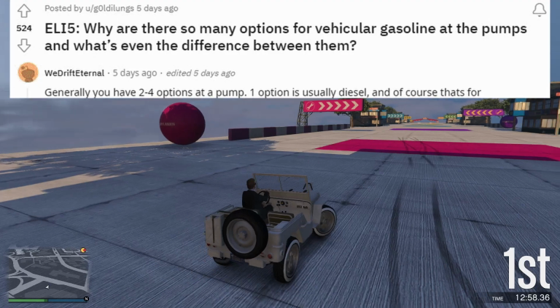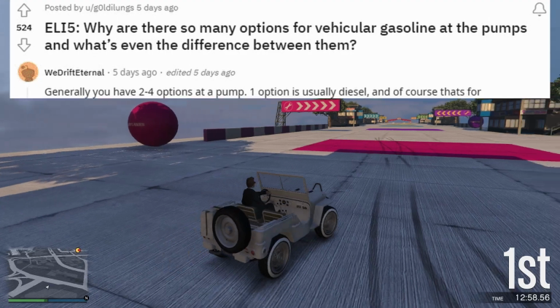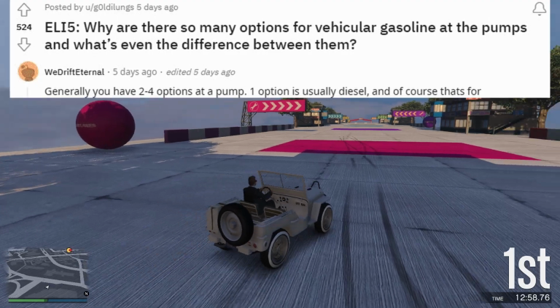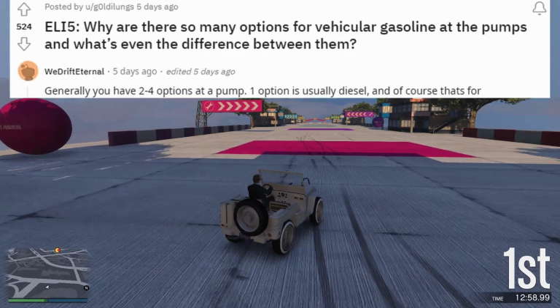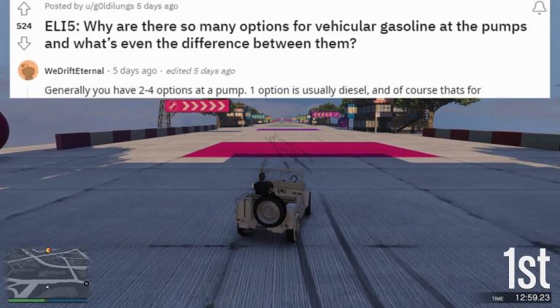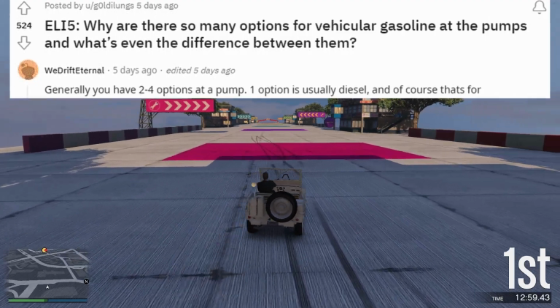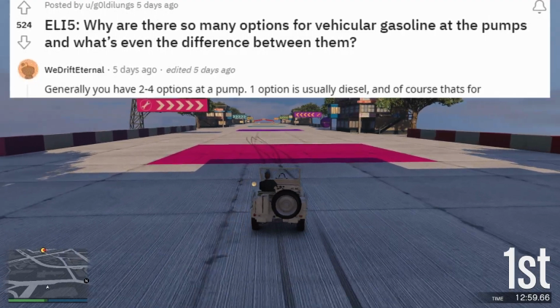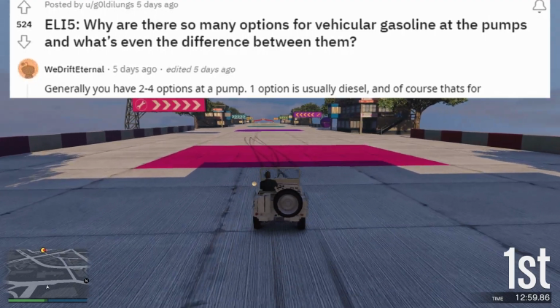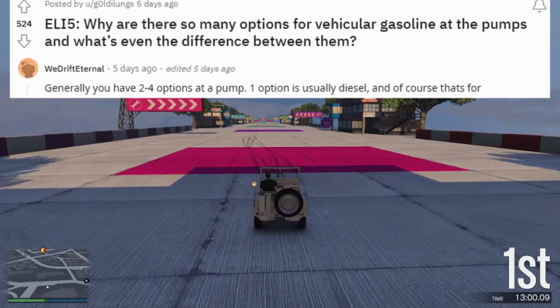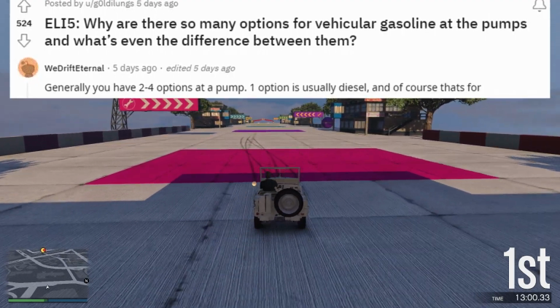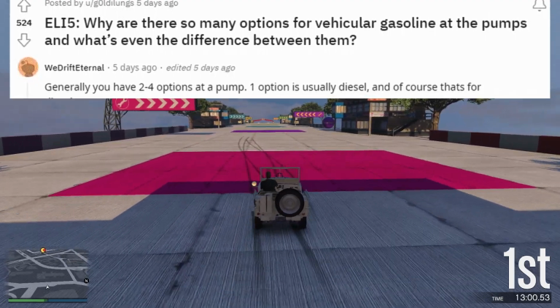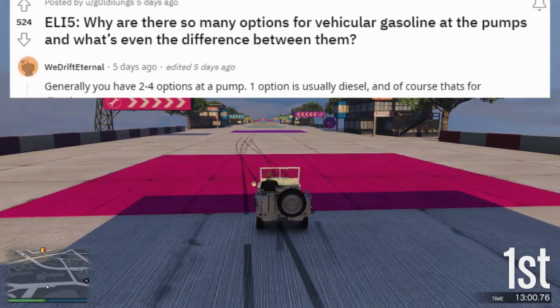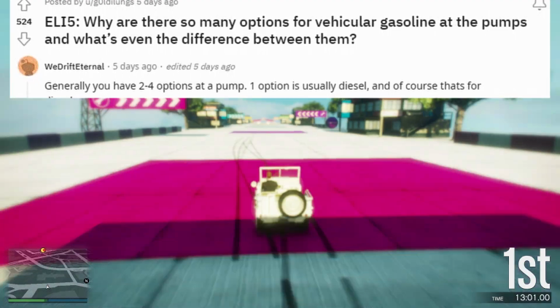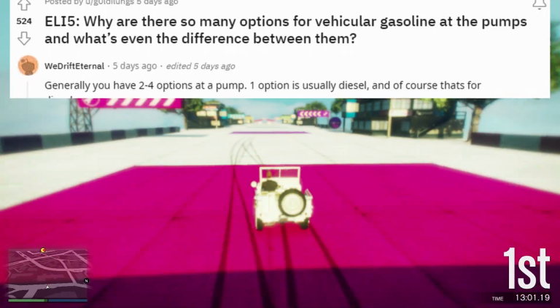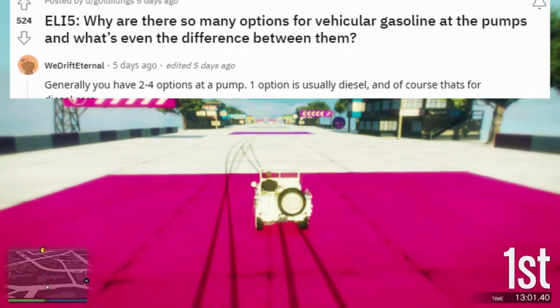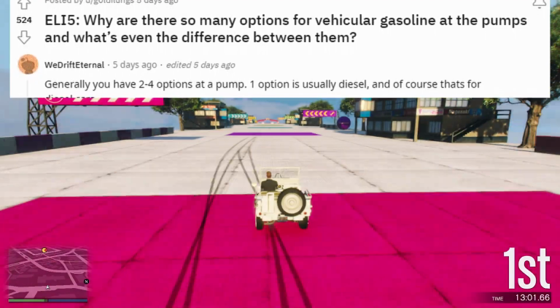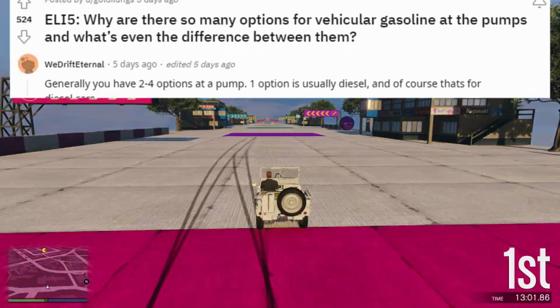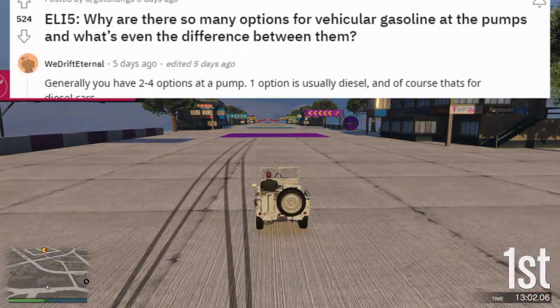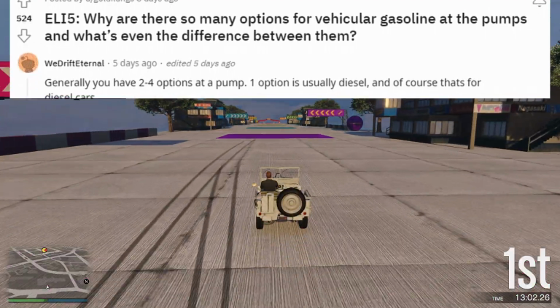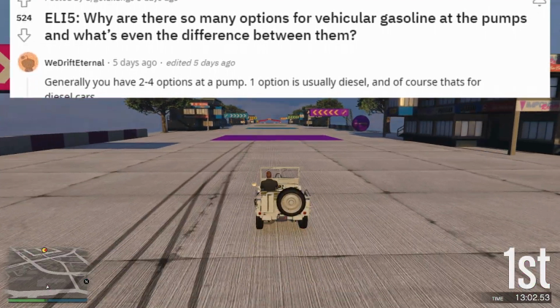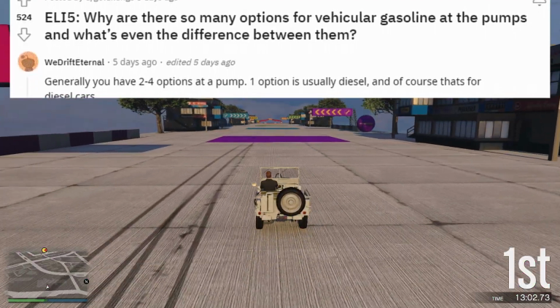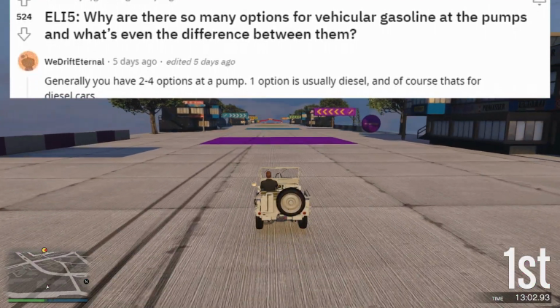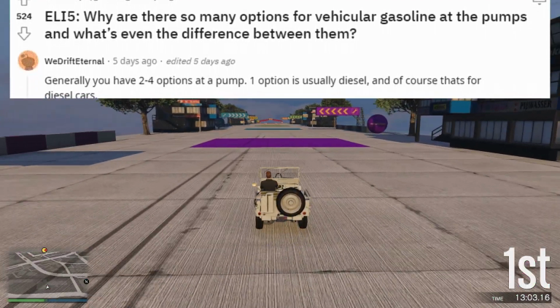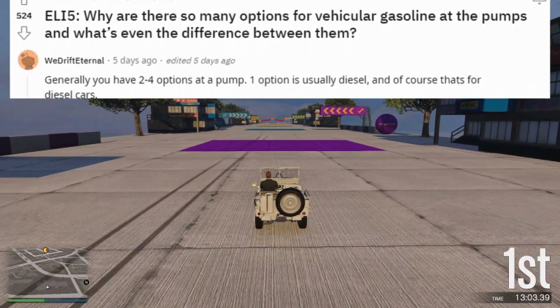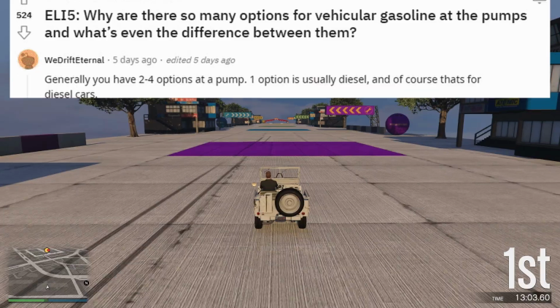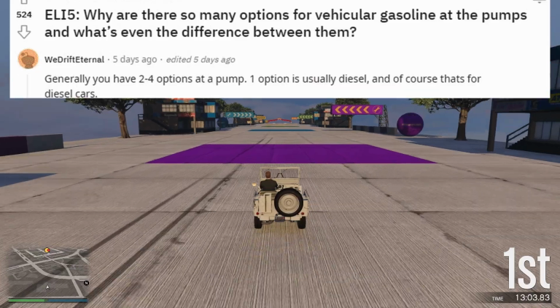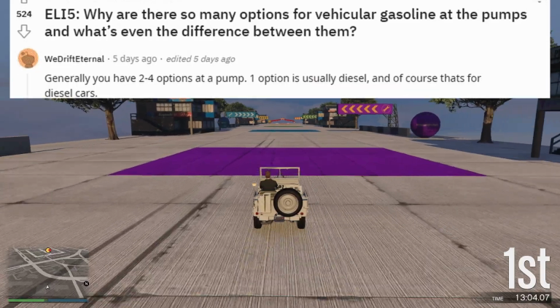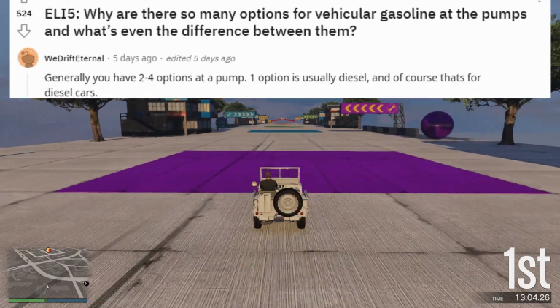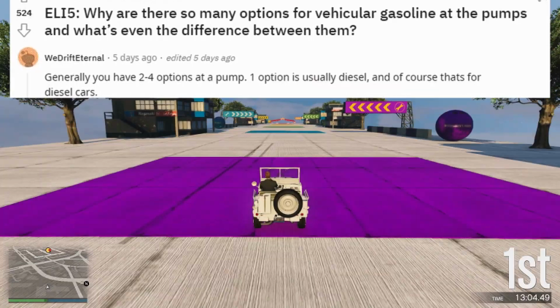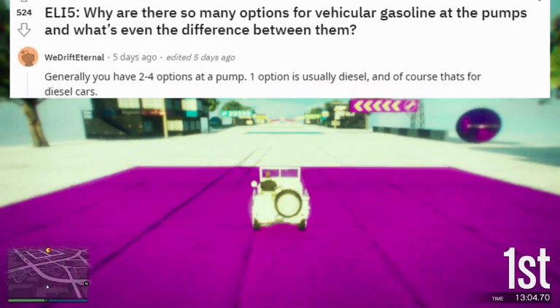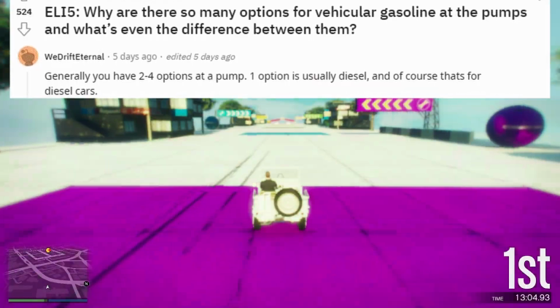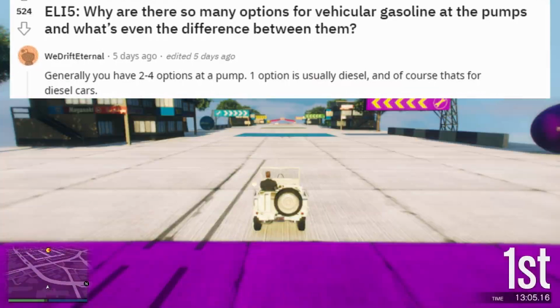ELI5: Why are there so many options for vehicular gasoline at the pumps, and what's even the difference between them?